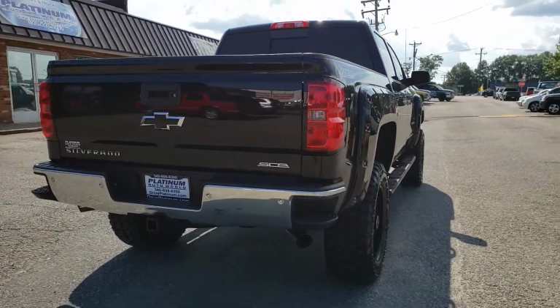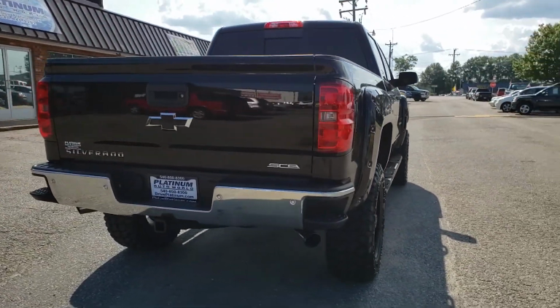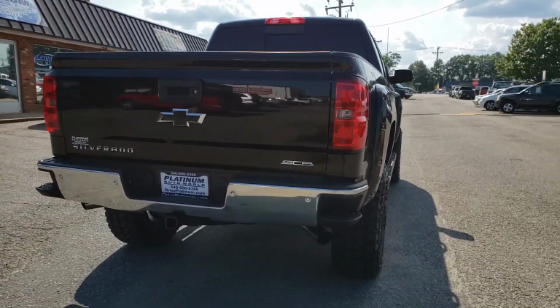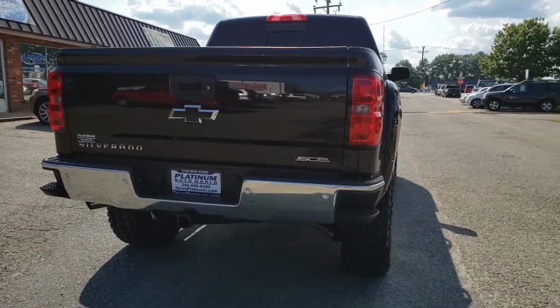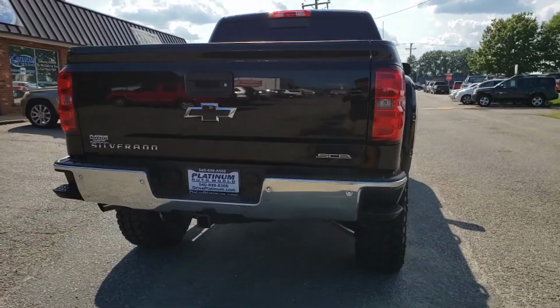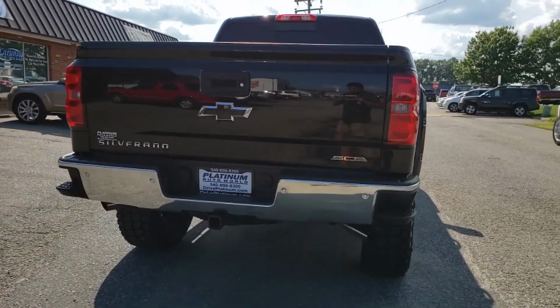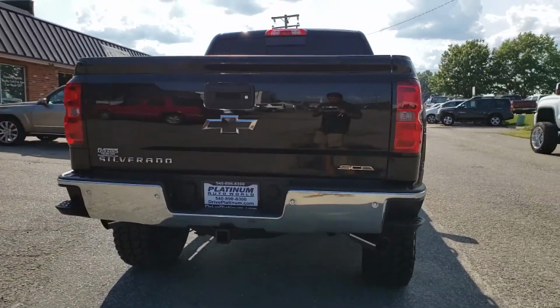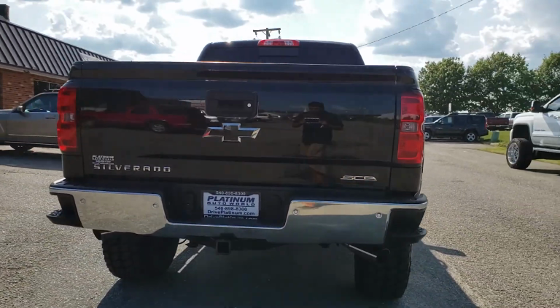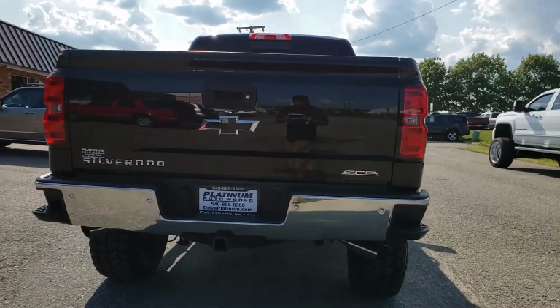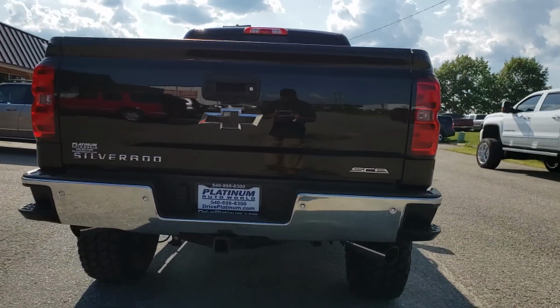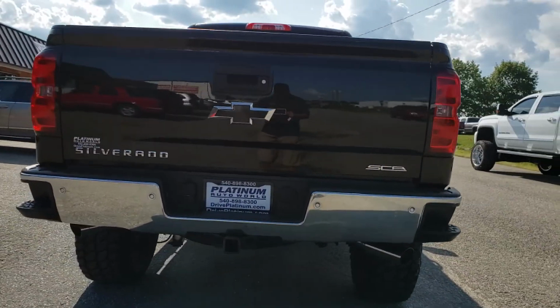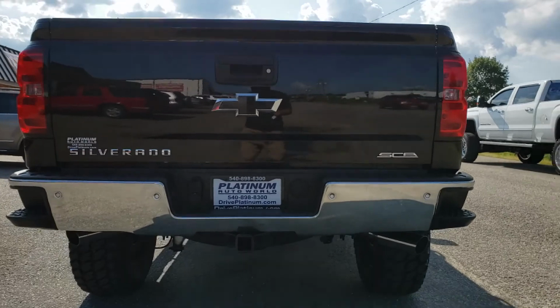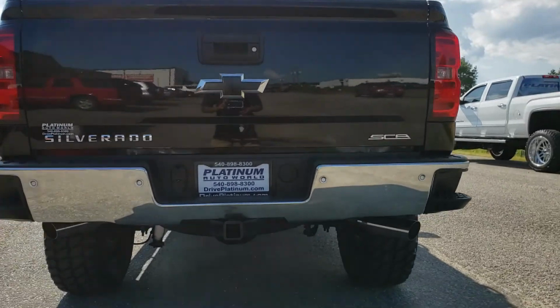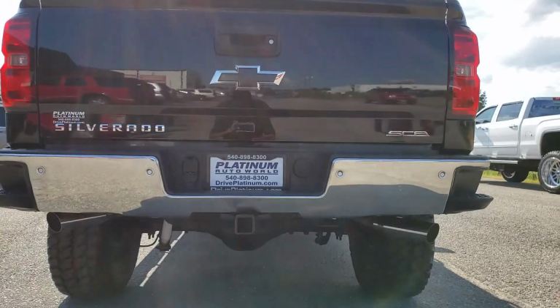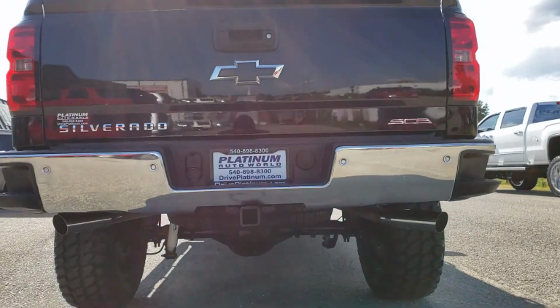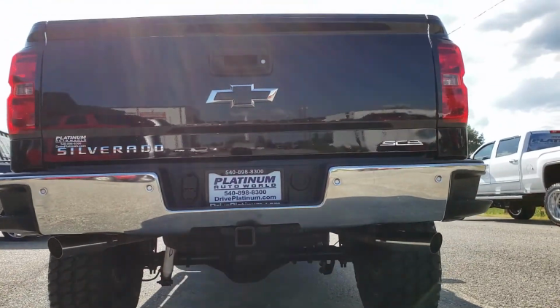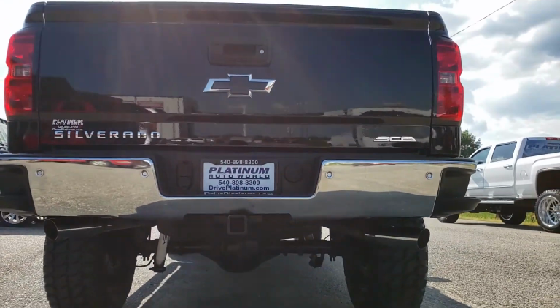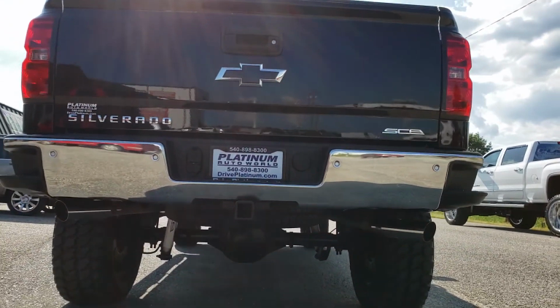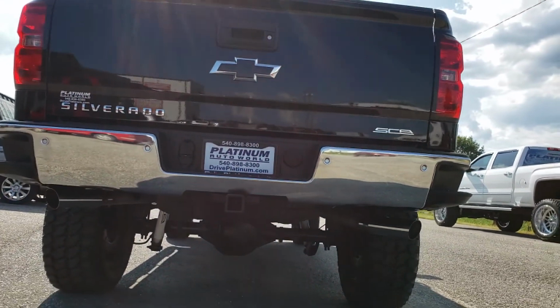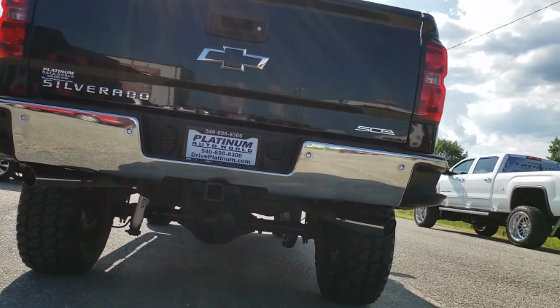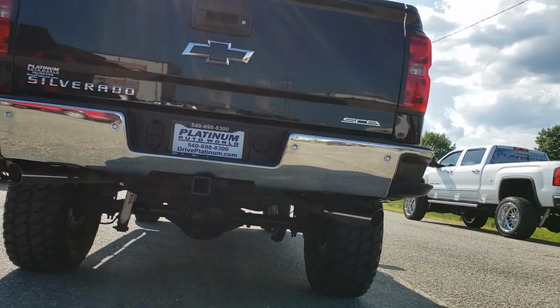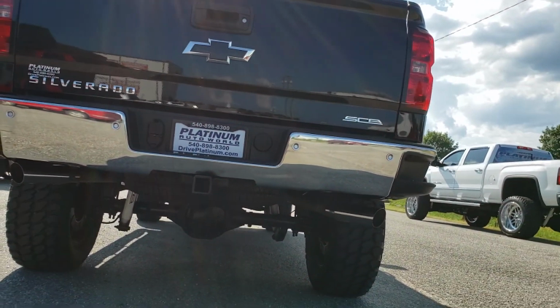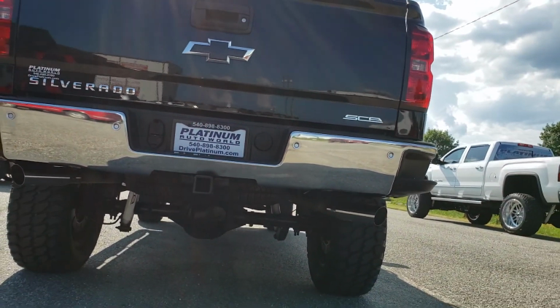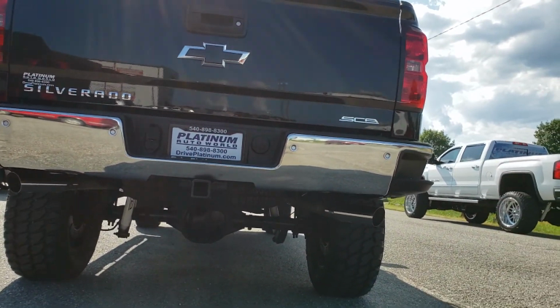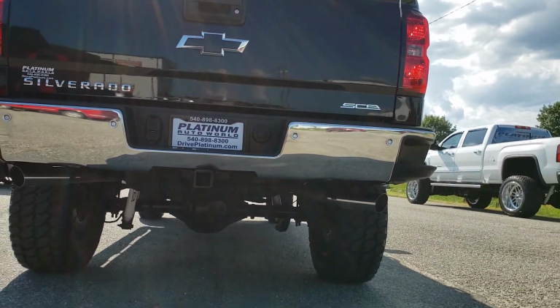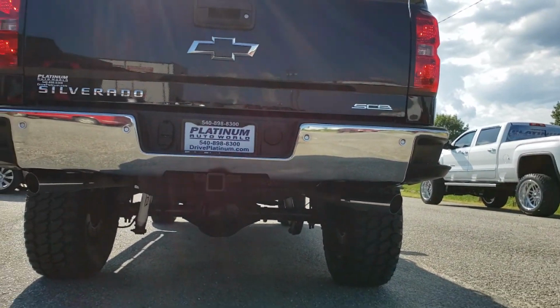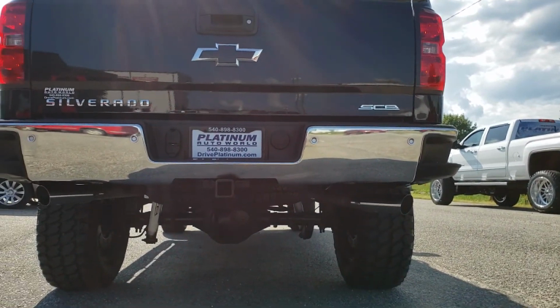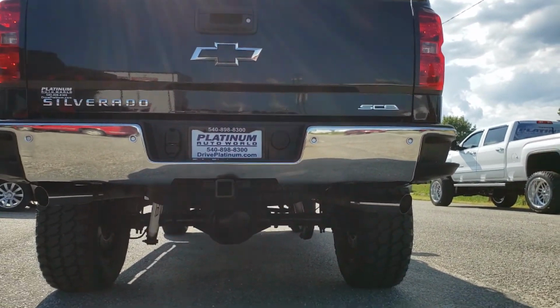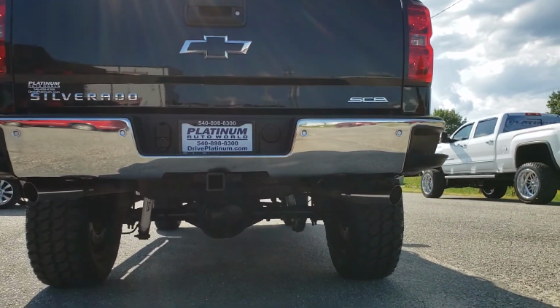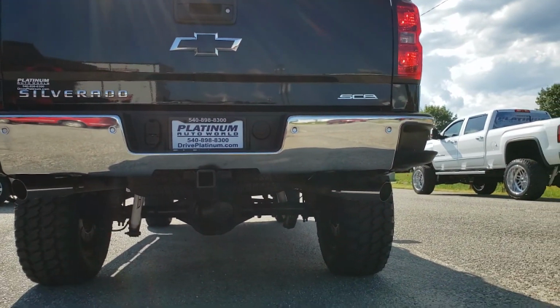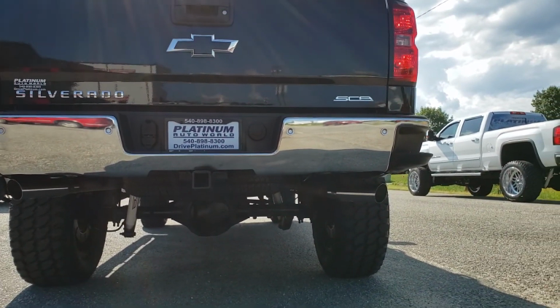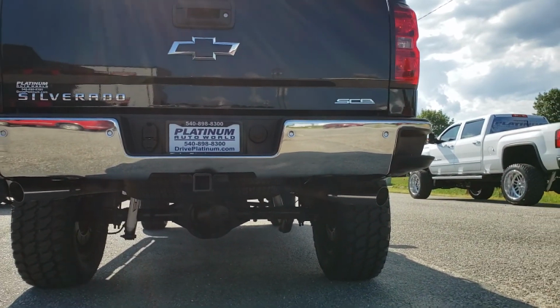It comes already with a dual exhaust. This truck has a great sound. I'm going to go ahead and start it for you guys — it comes with a remote start.